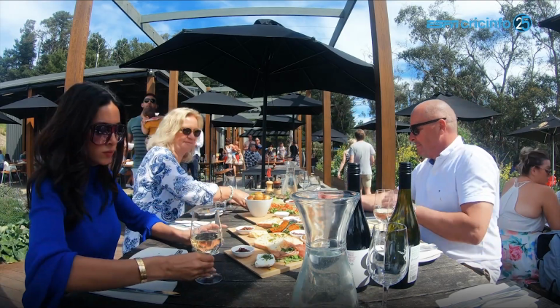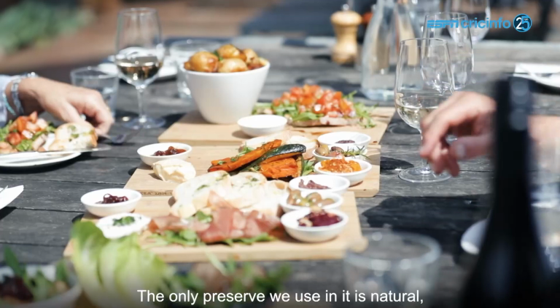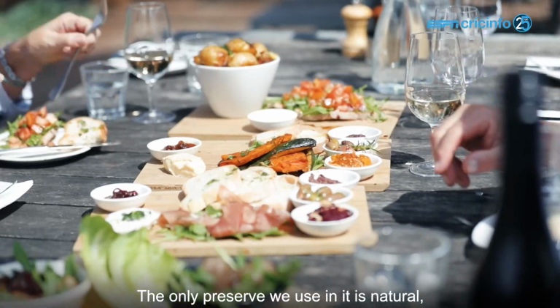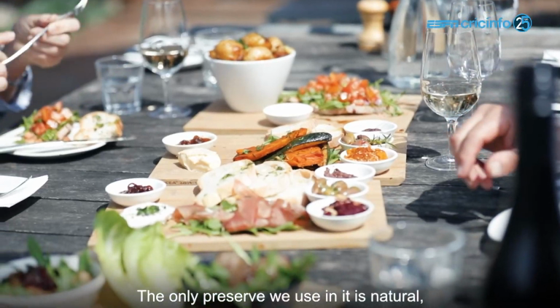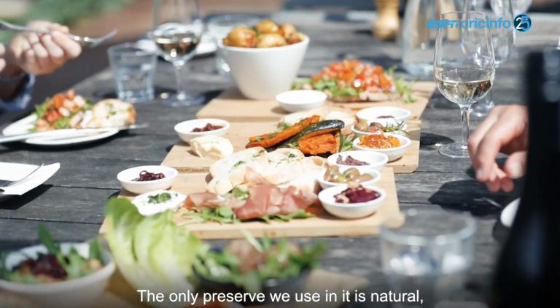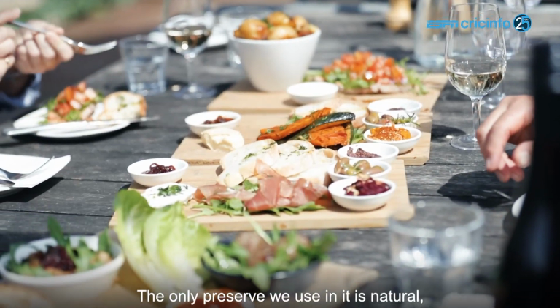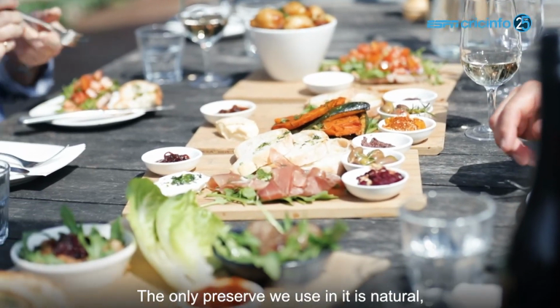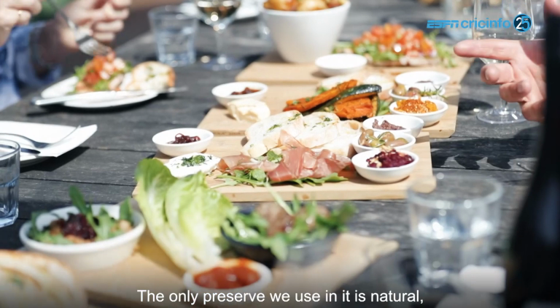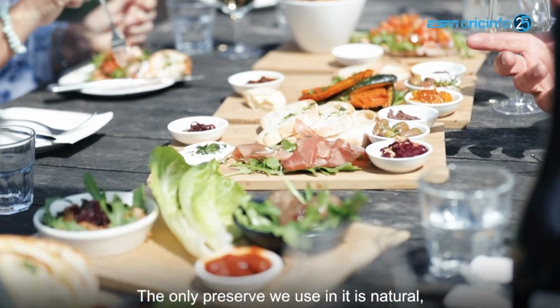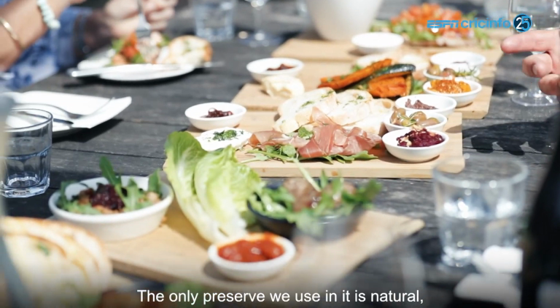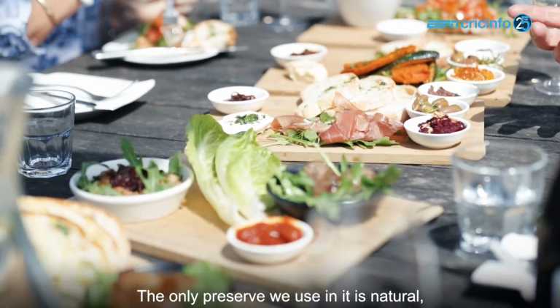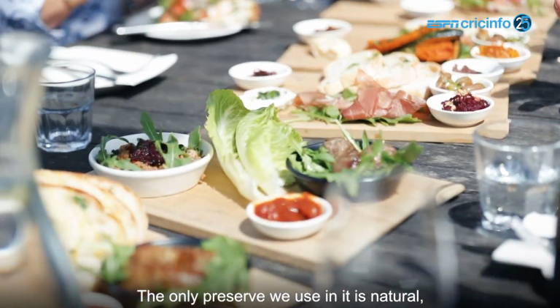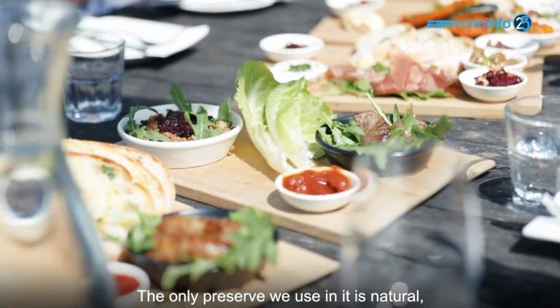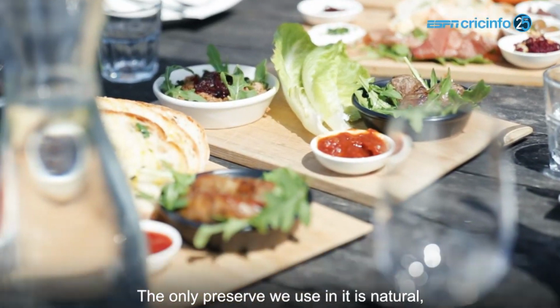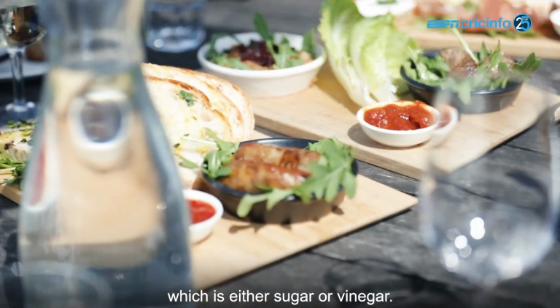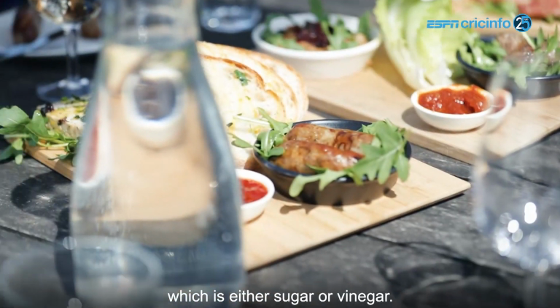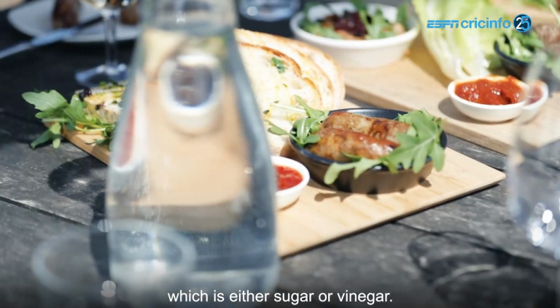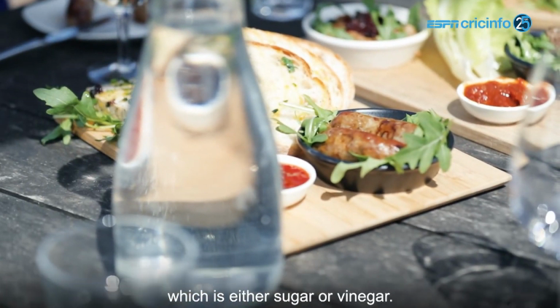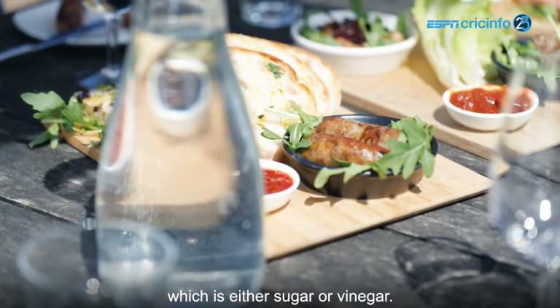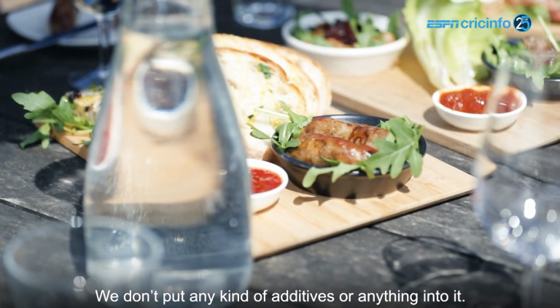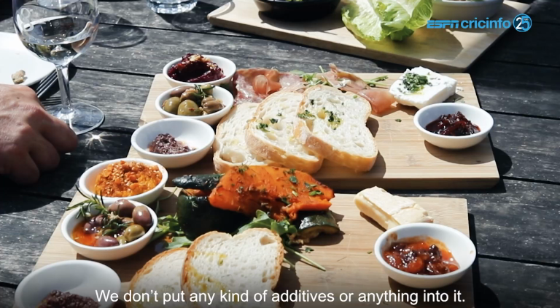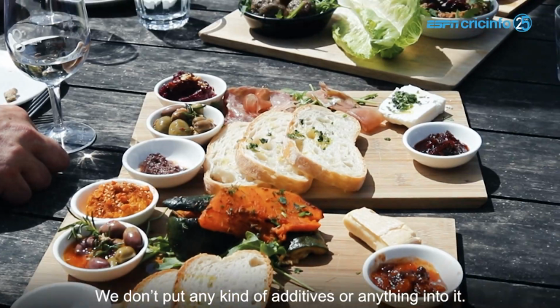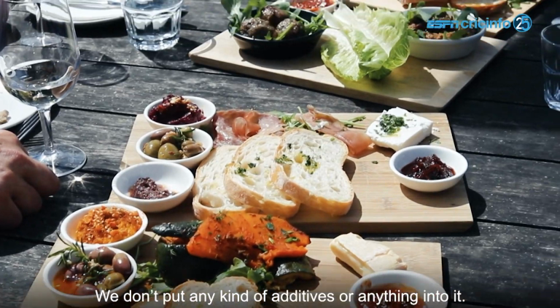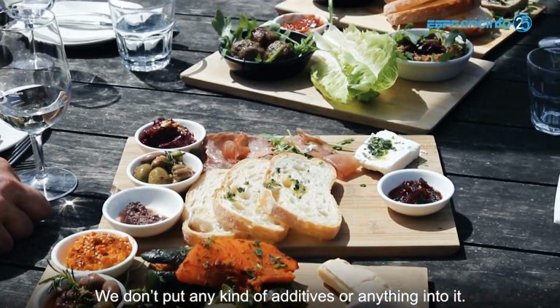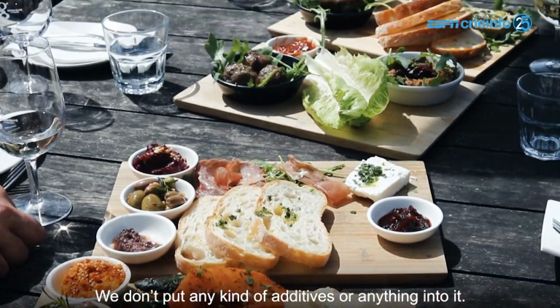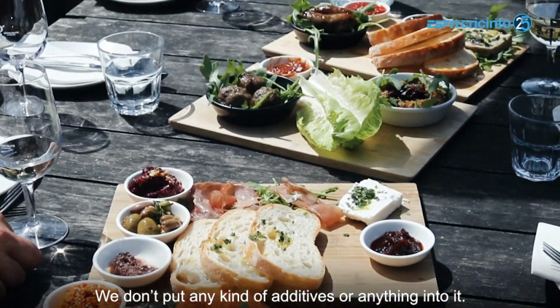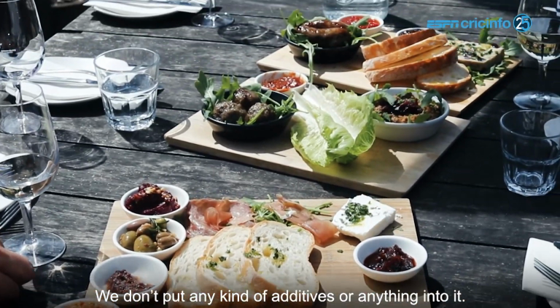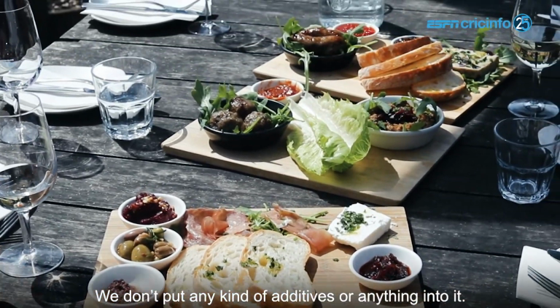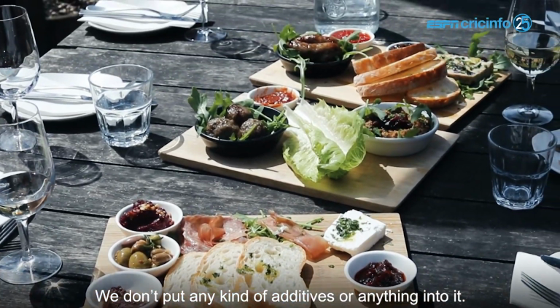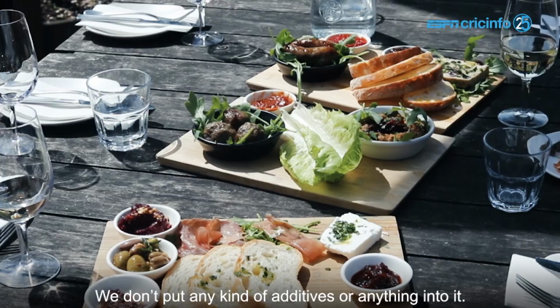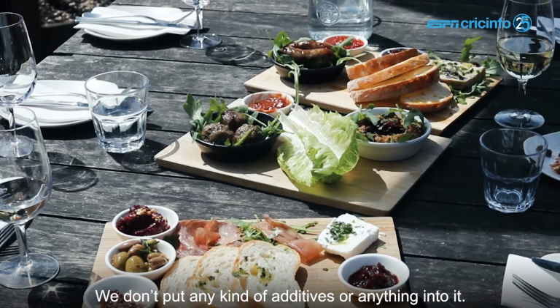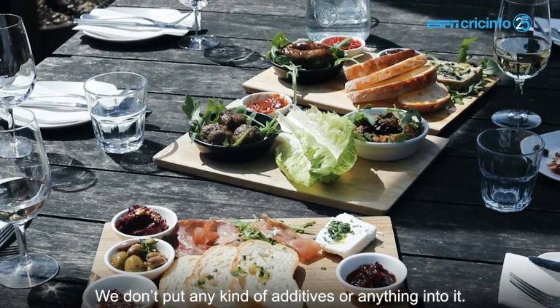The only preserves we use are natural, which is either sugar or vinegar. We don't put any kind of additives or anything into it.